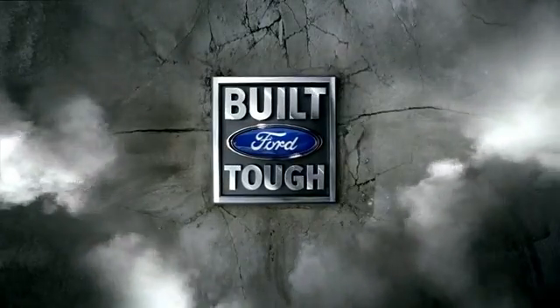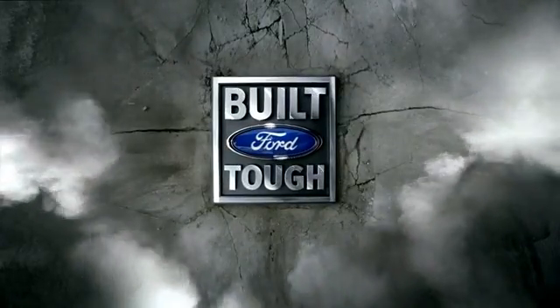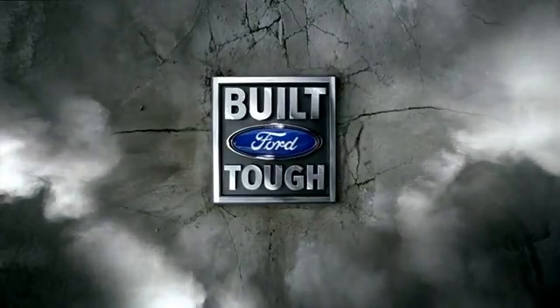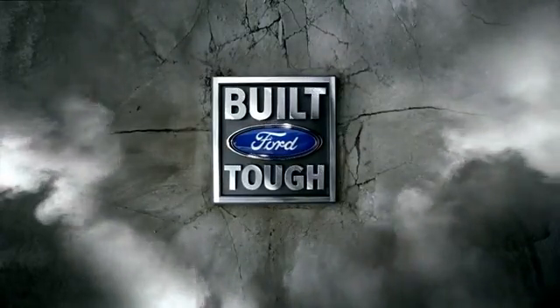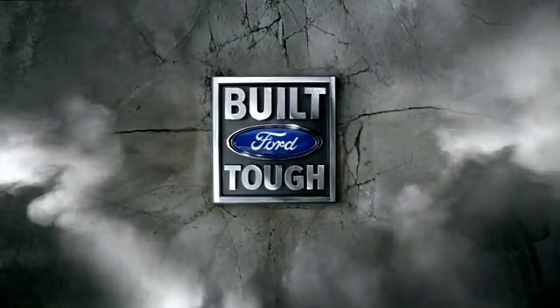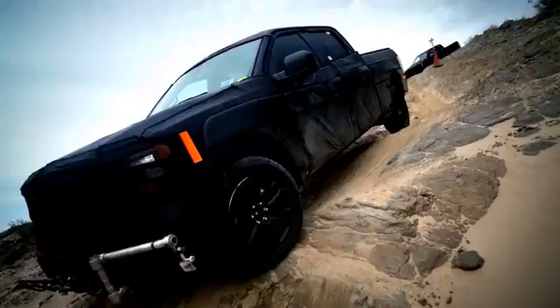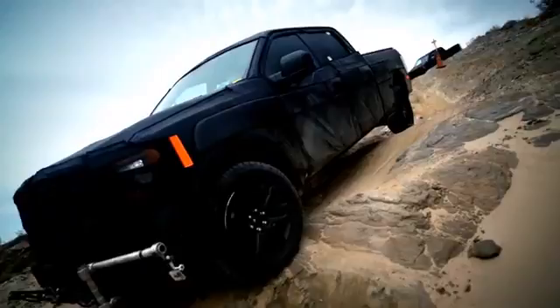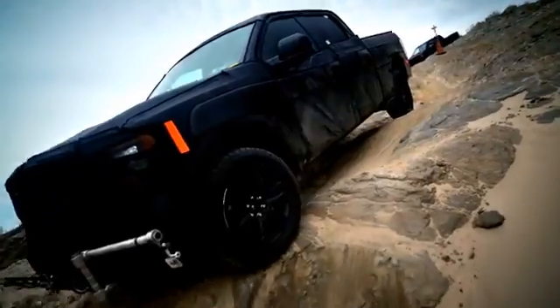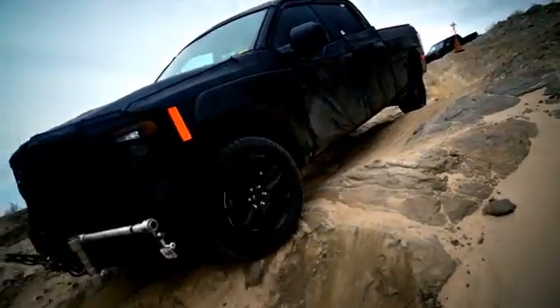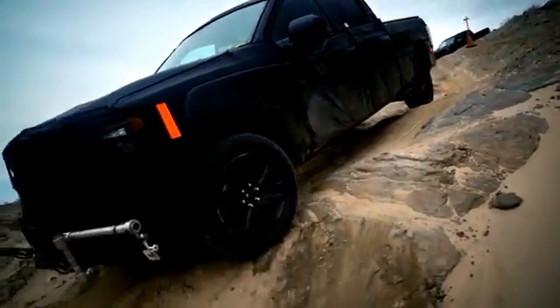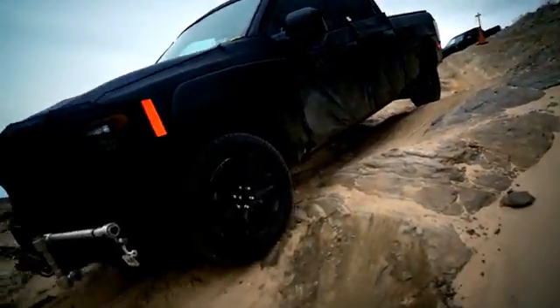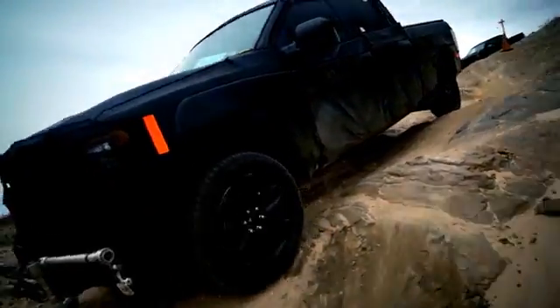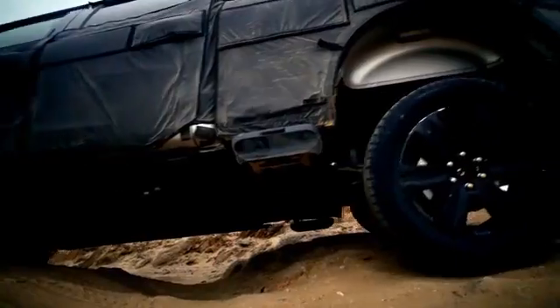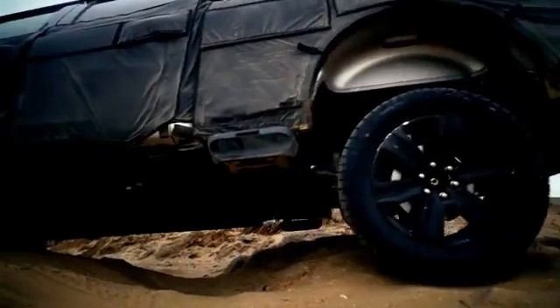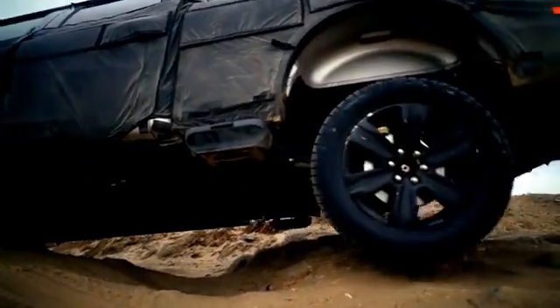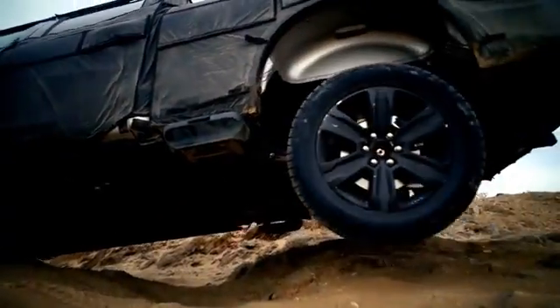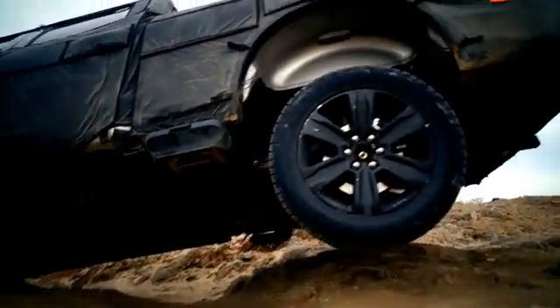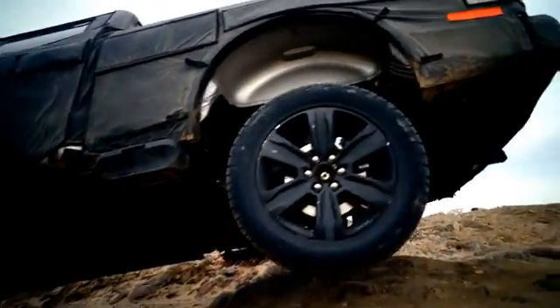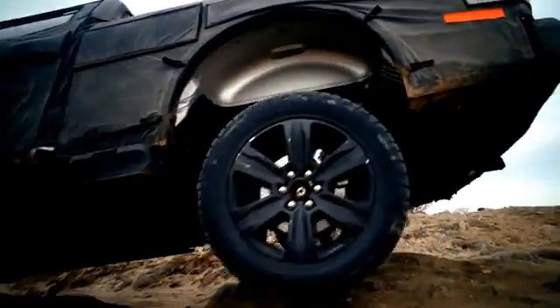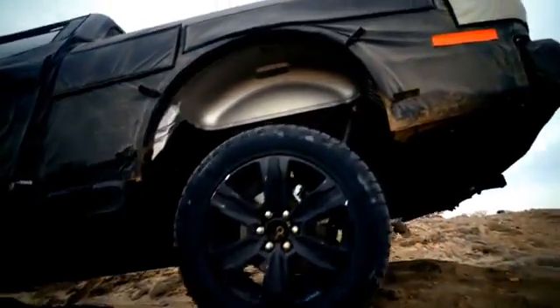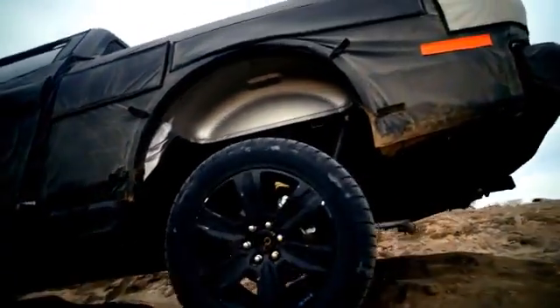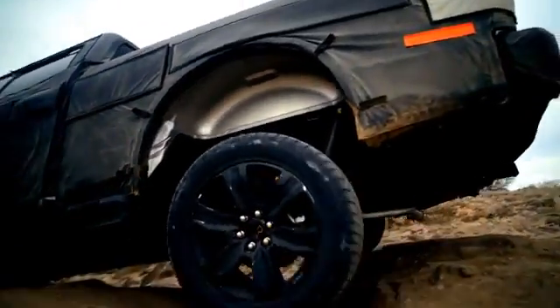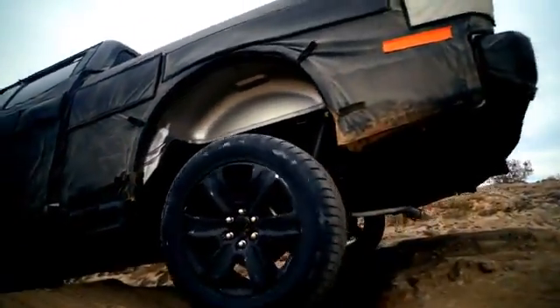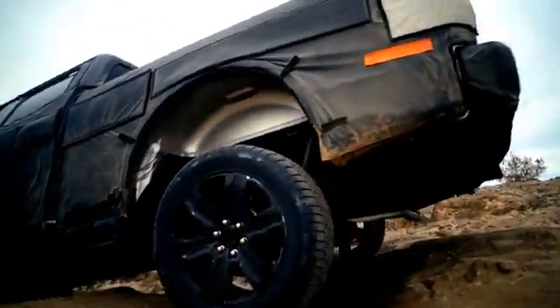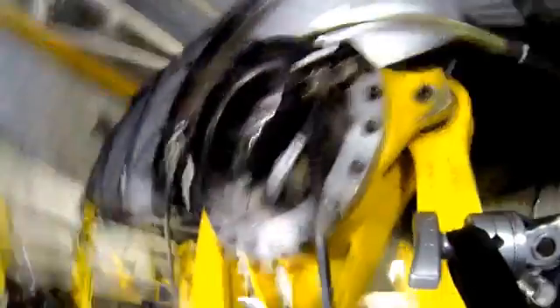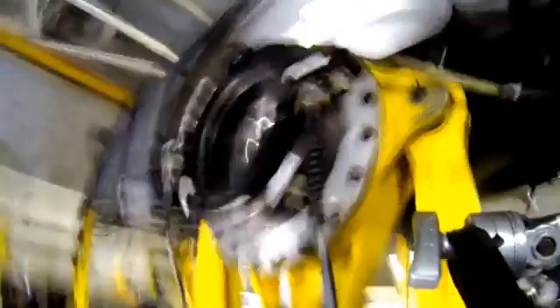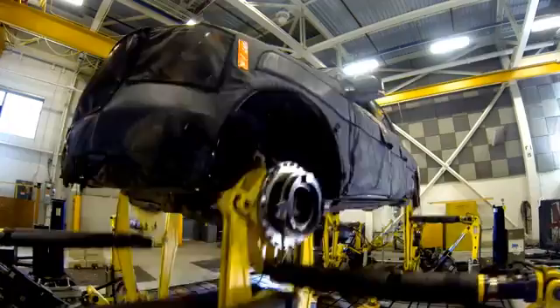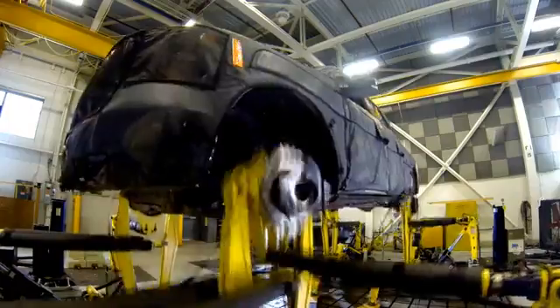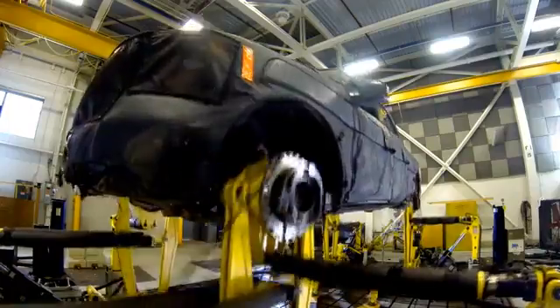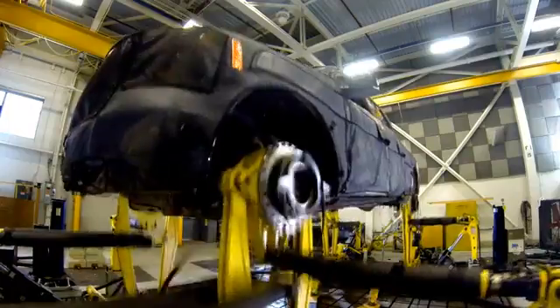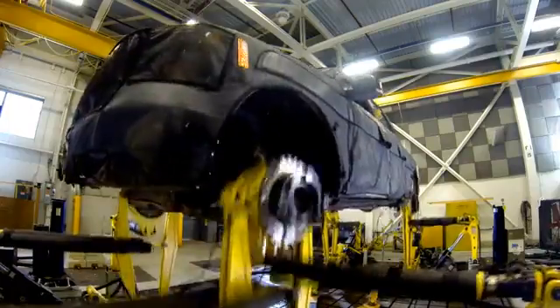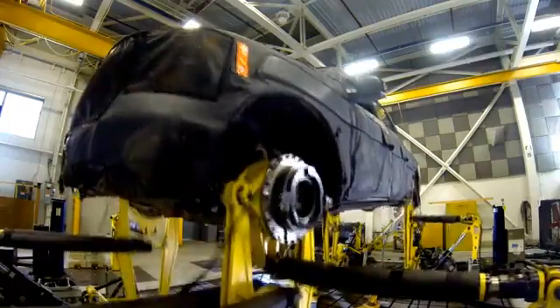Next, you'll witness the new F-150 as it's punished by man and machine, trying to find the limit of its strength and durability.